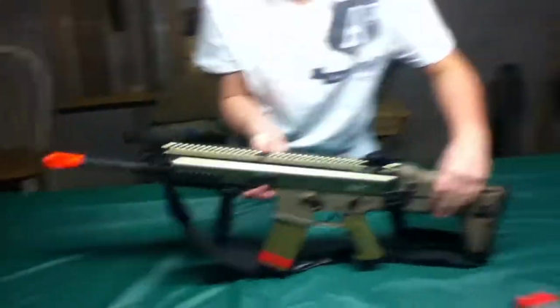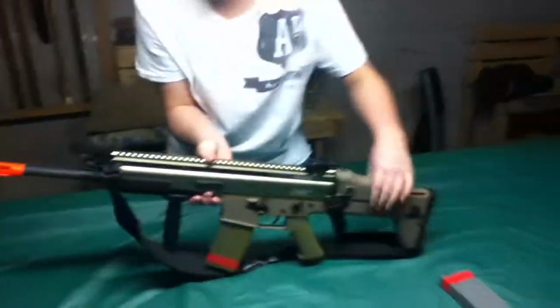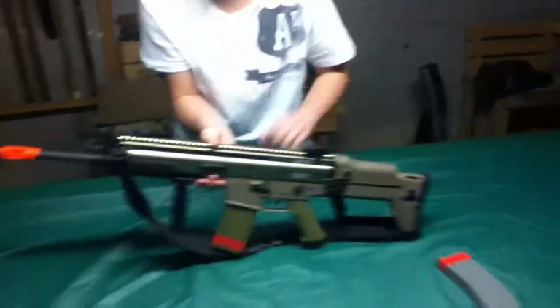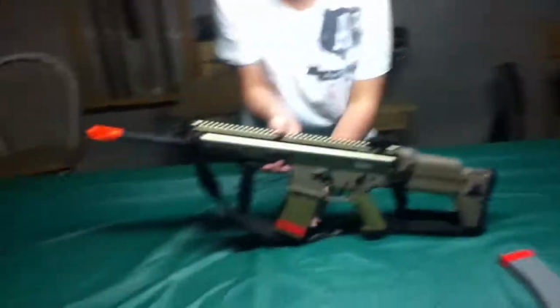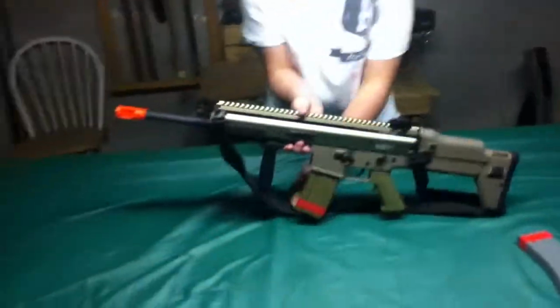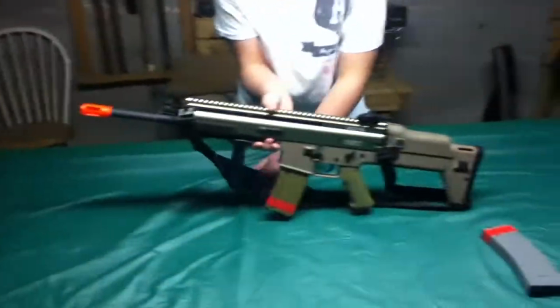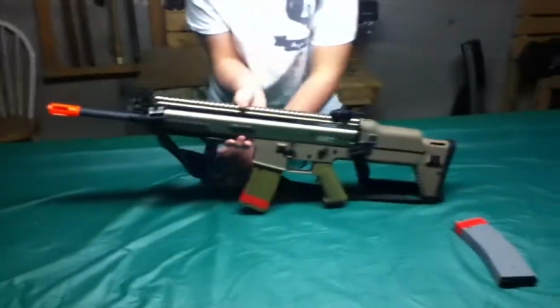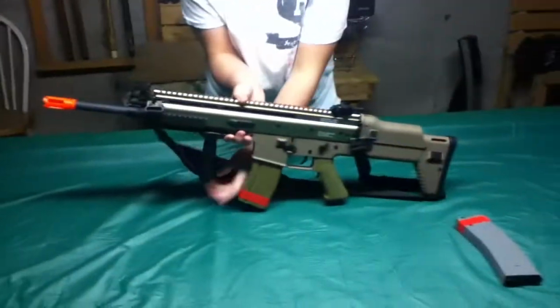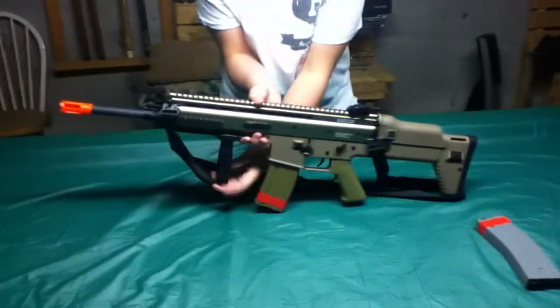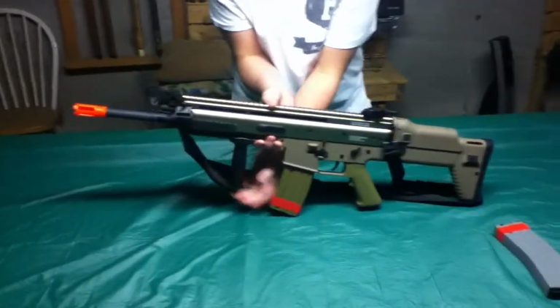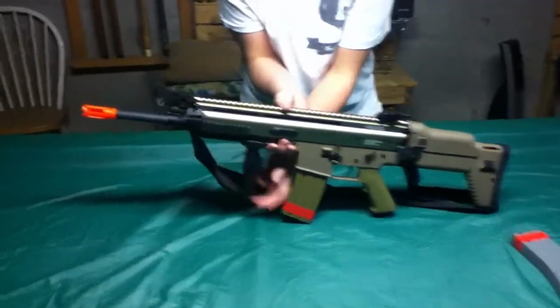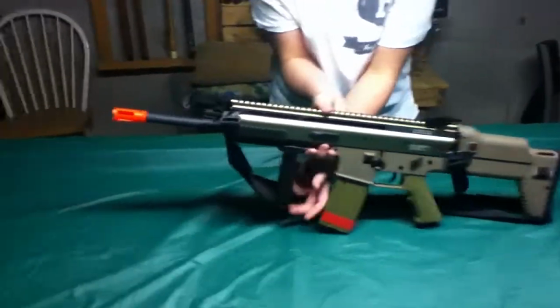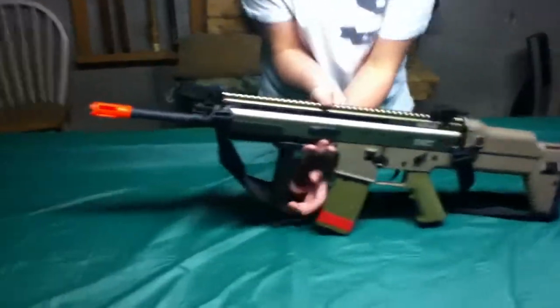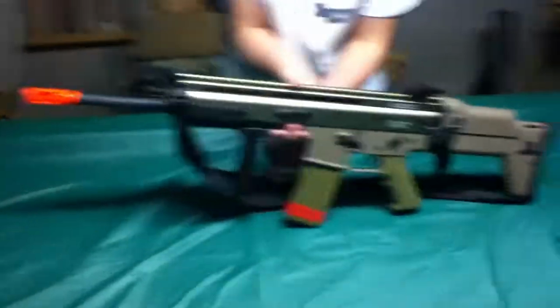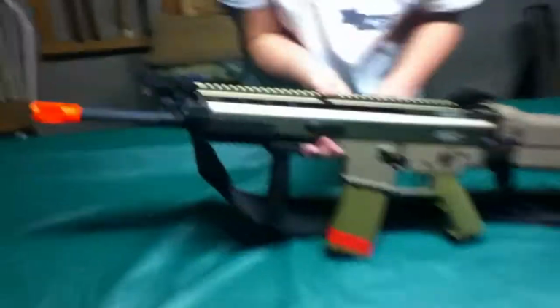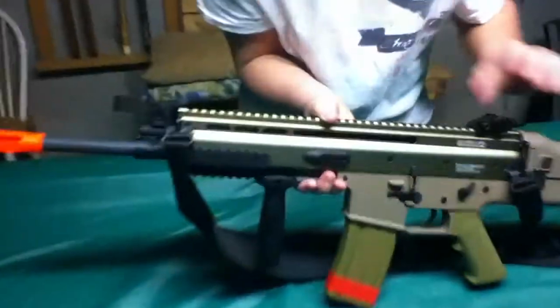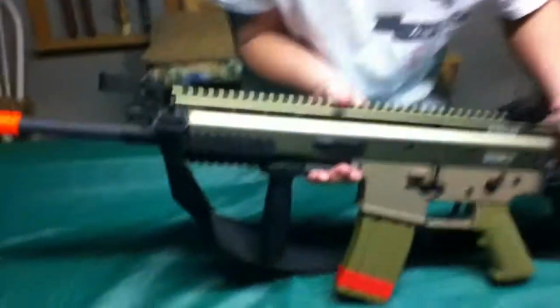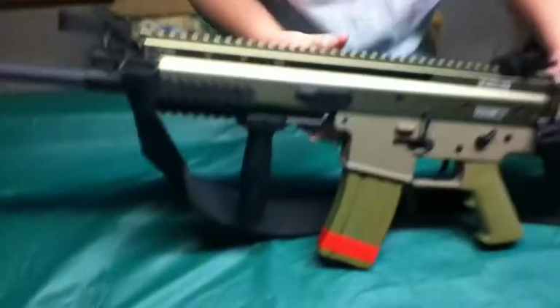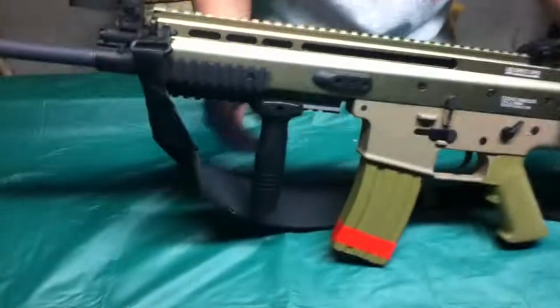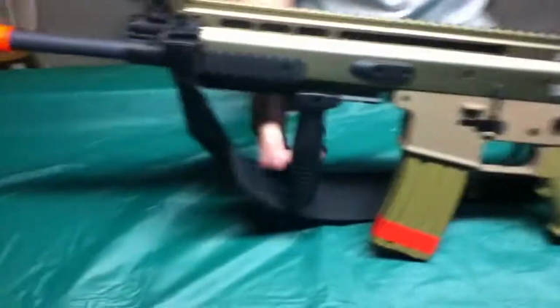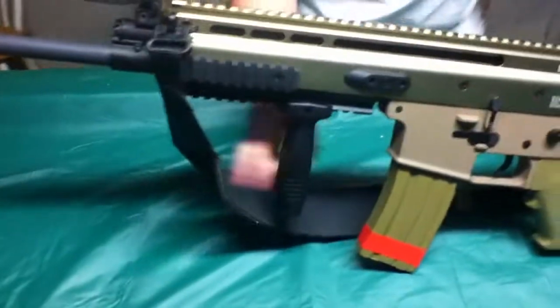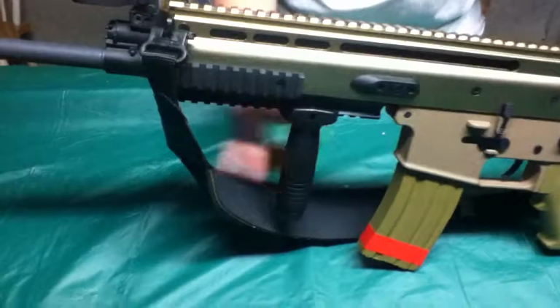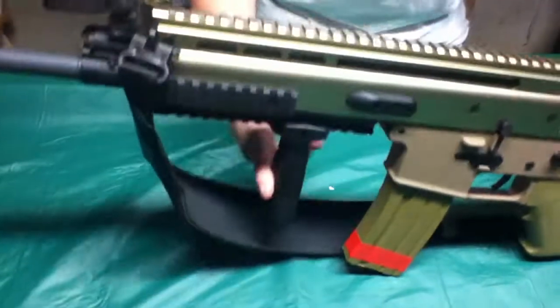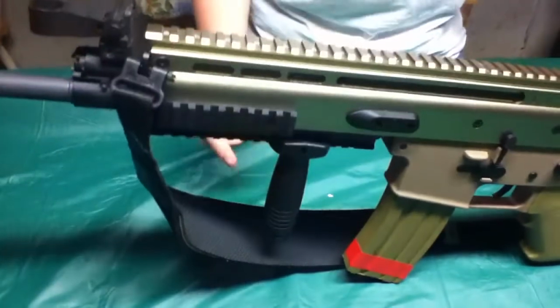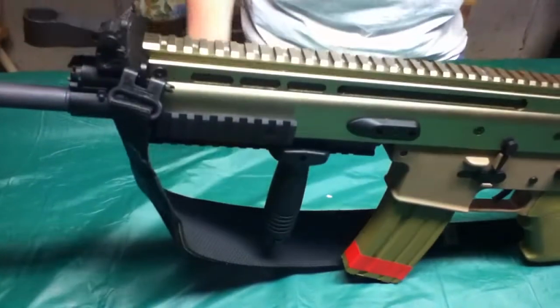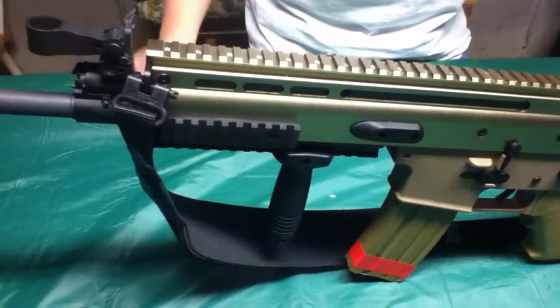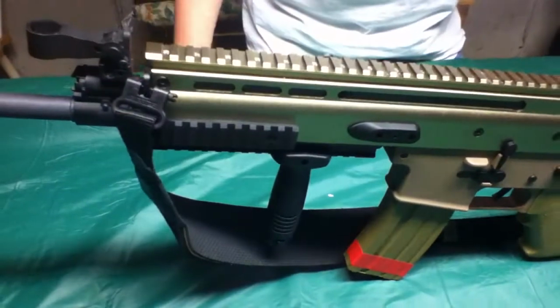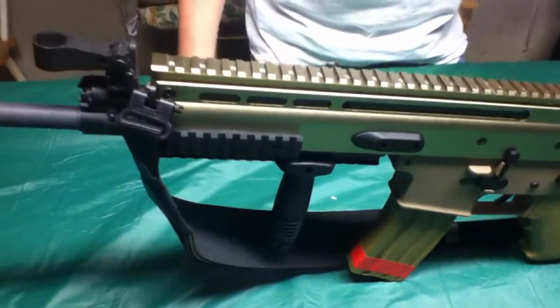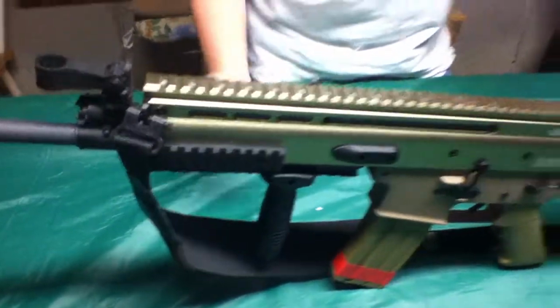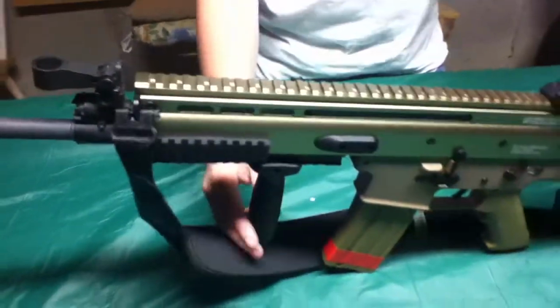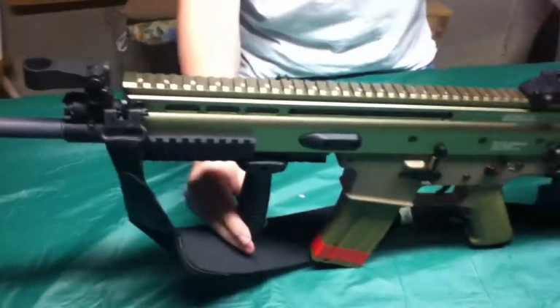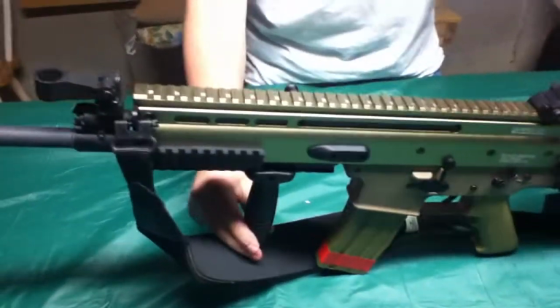Here is the tactical foregrip you do get with the gun. It's pretty good quality — you just screw it on.